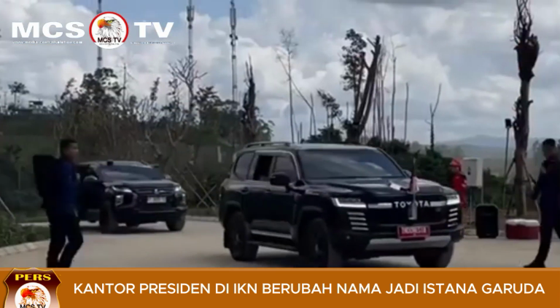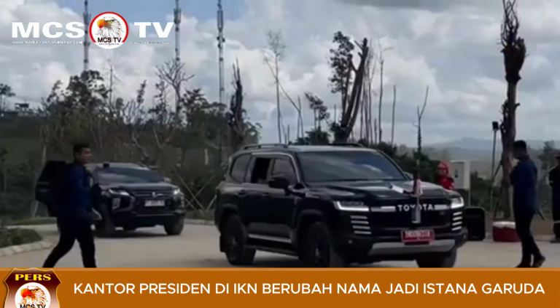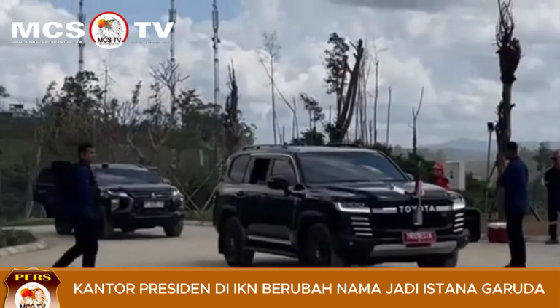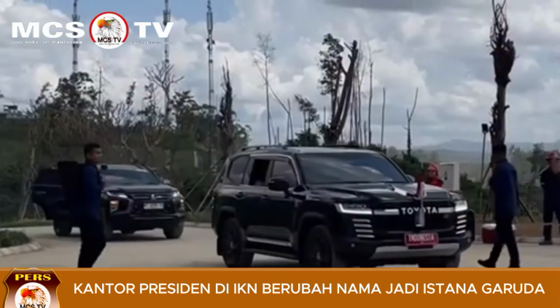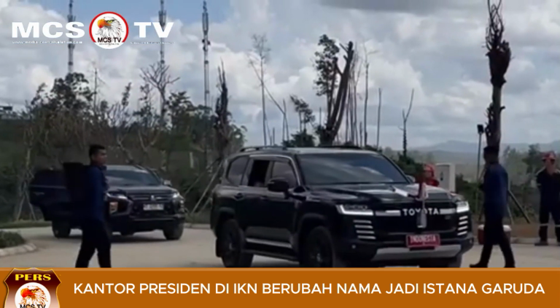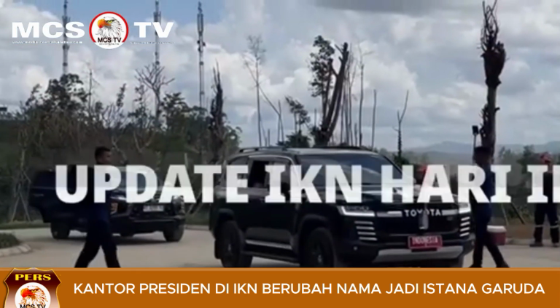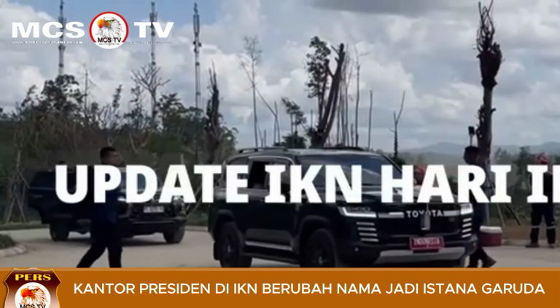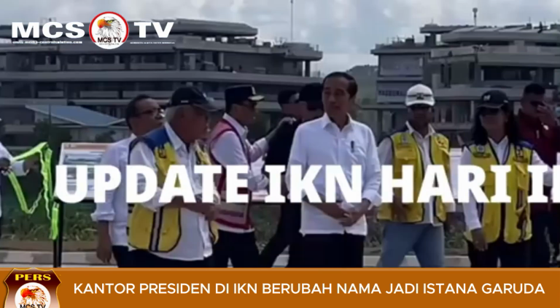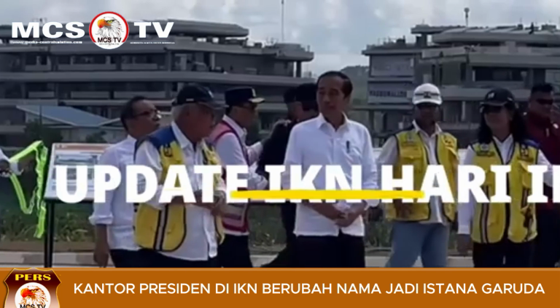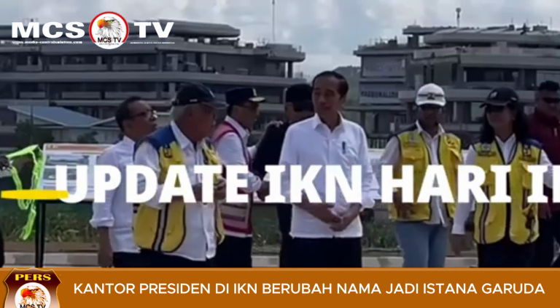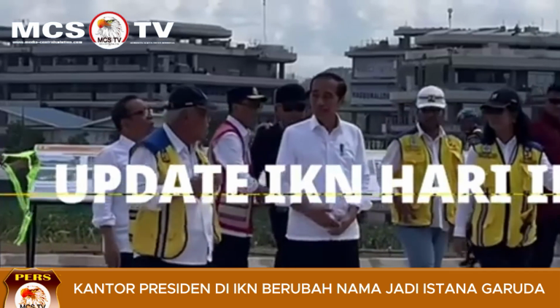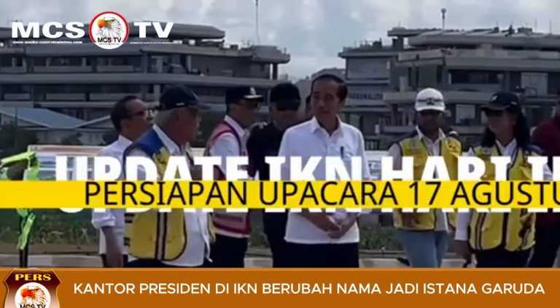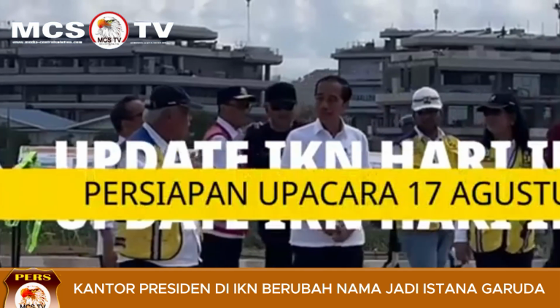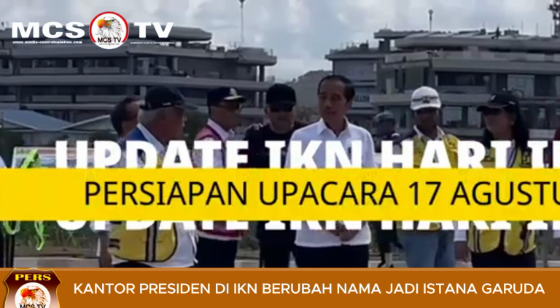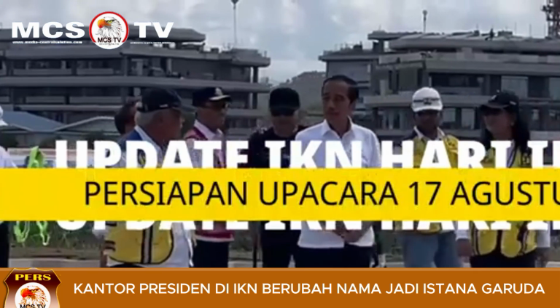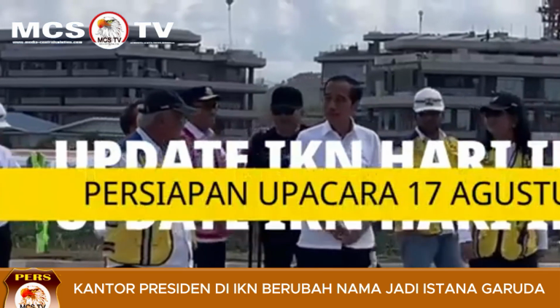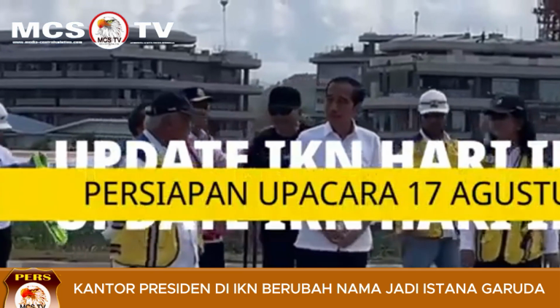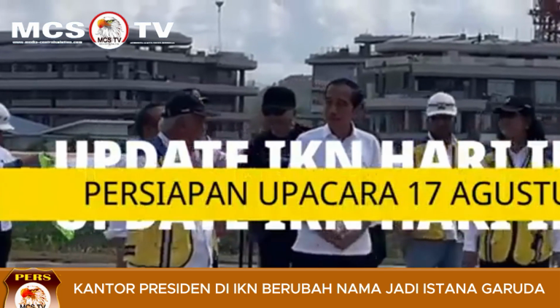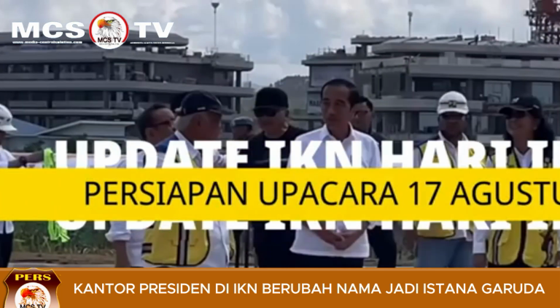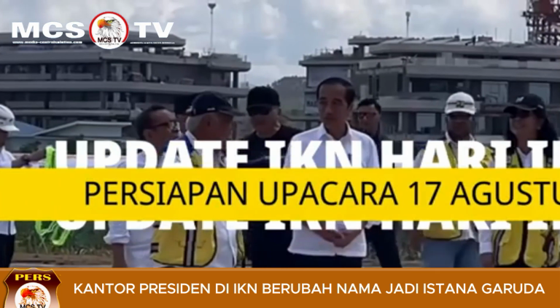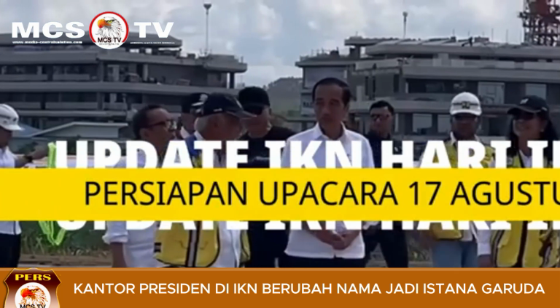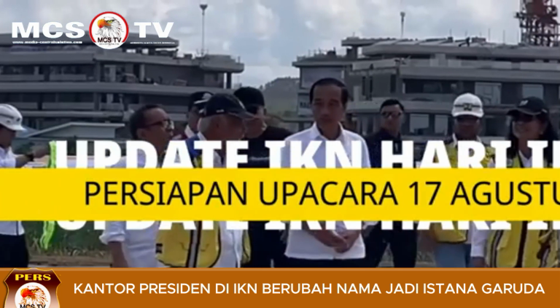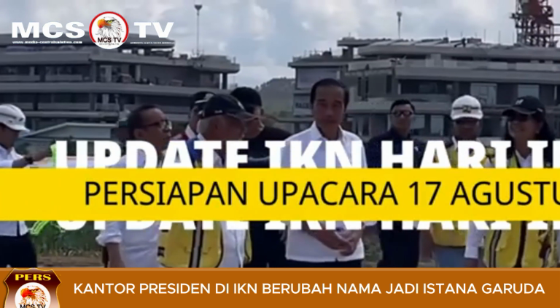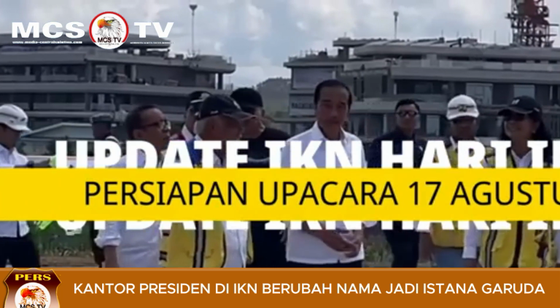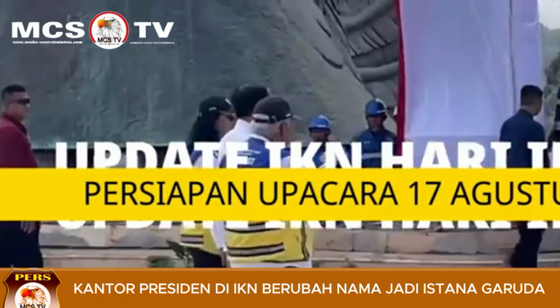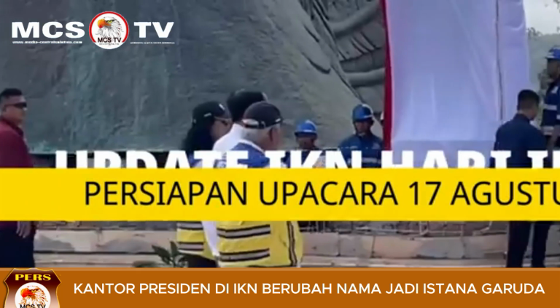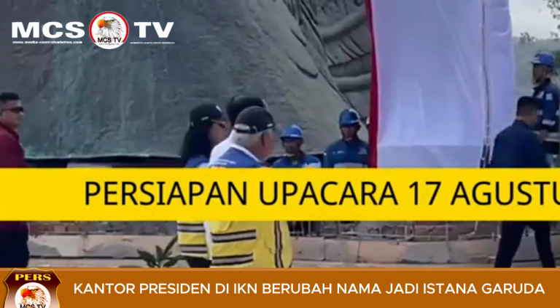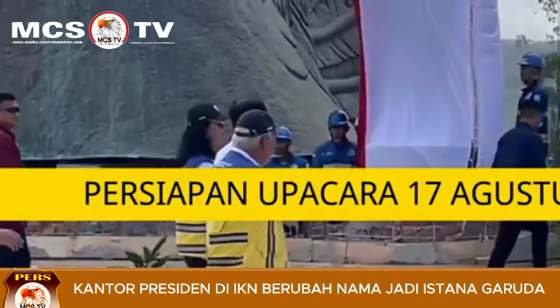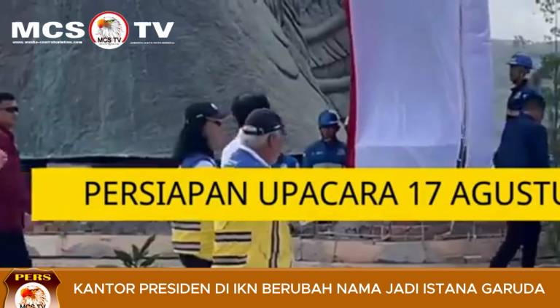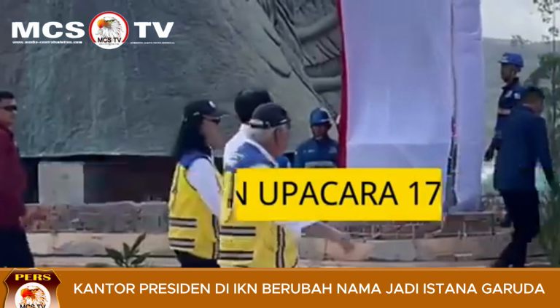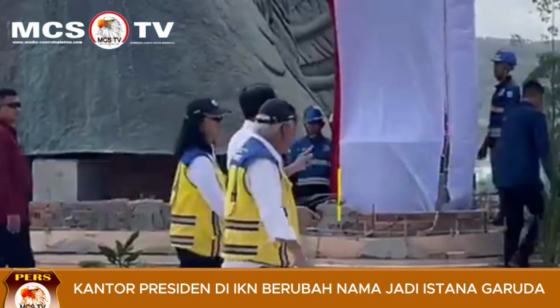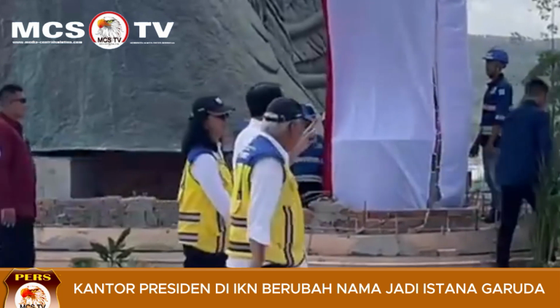Assalamualaikum teman-teman. Pada kesempatan kali ini kita akan mengupdate pembangunan IKN terbaru. Hari ini Pak Jokowi mulai berkantor di IKN.